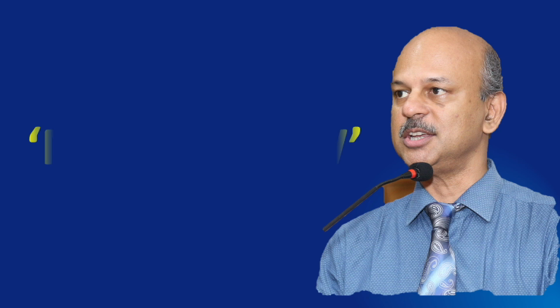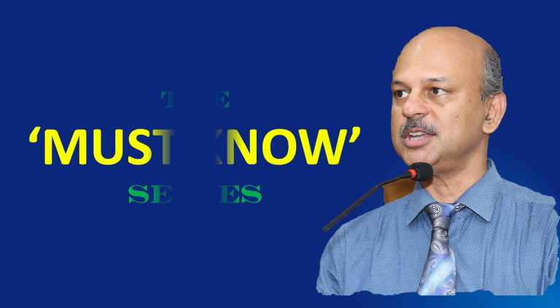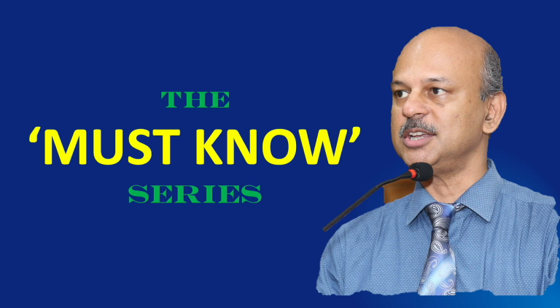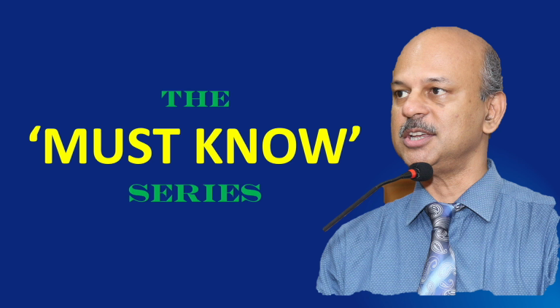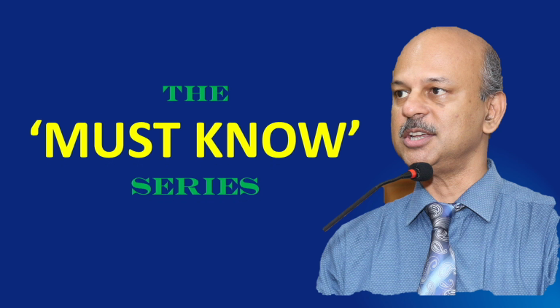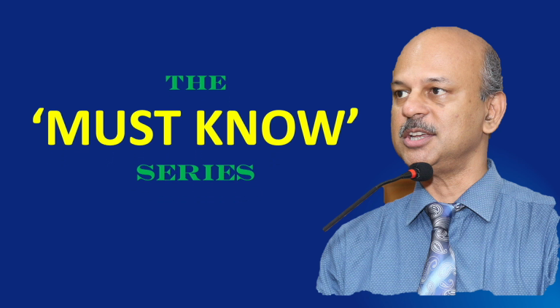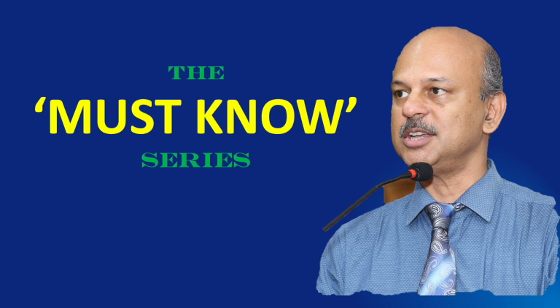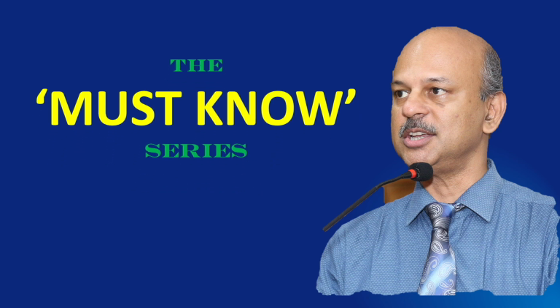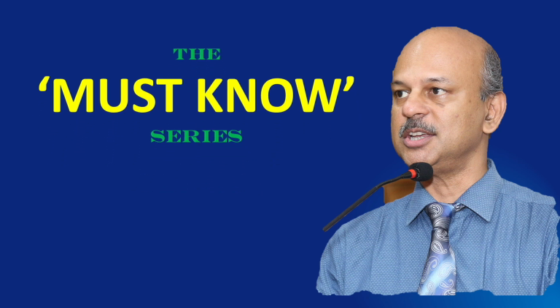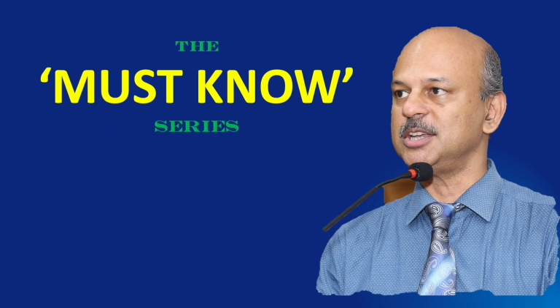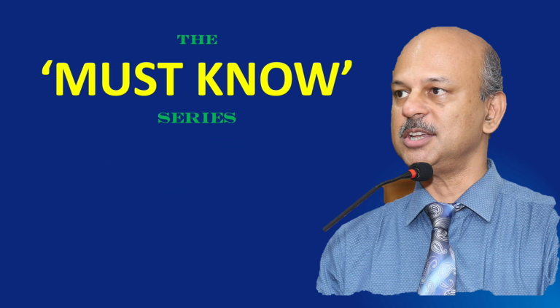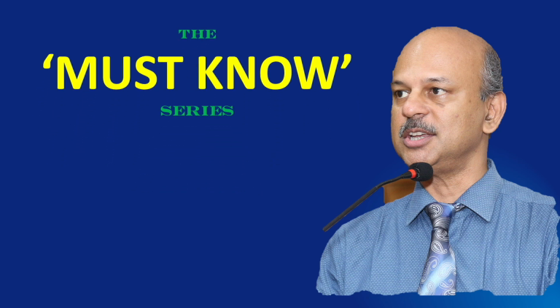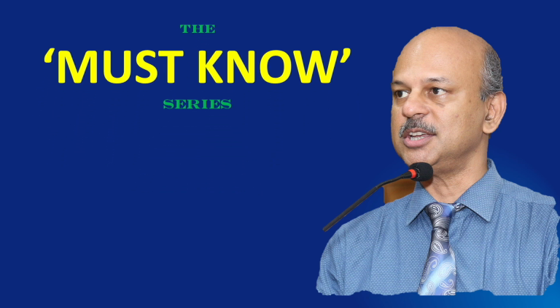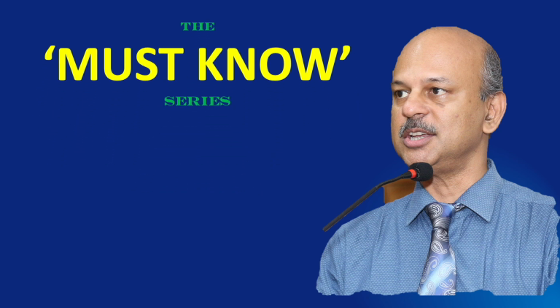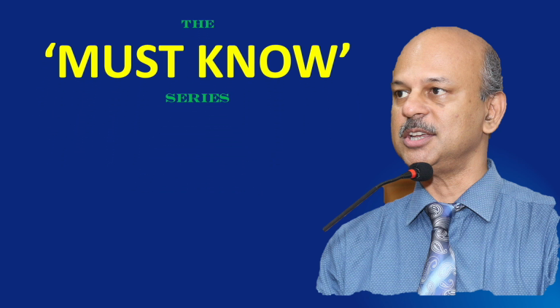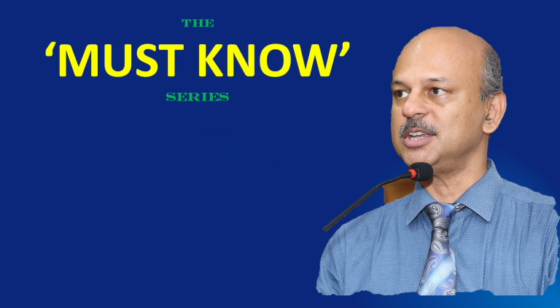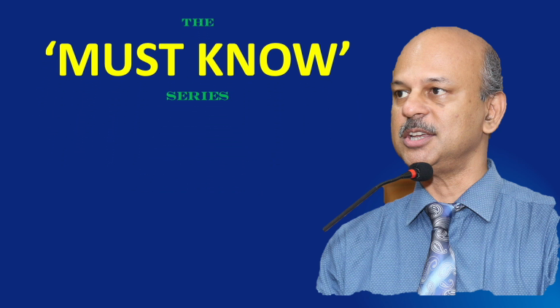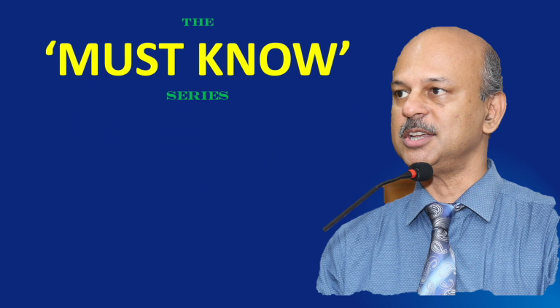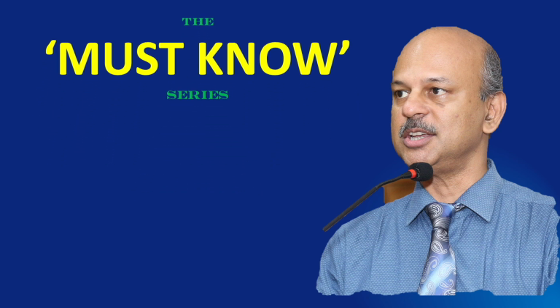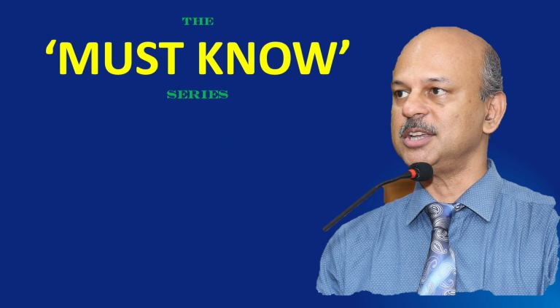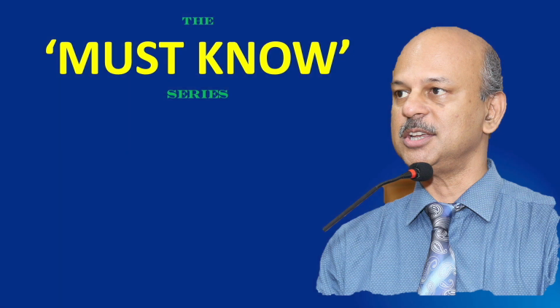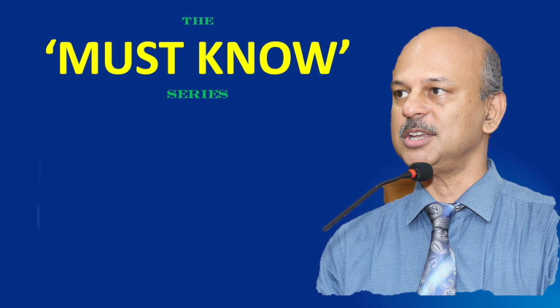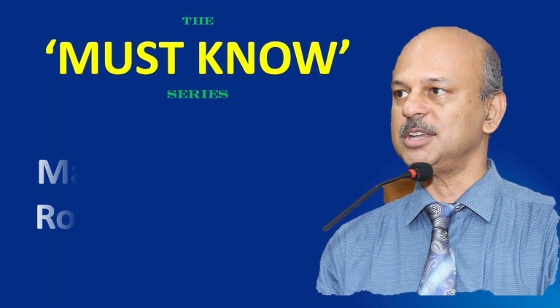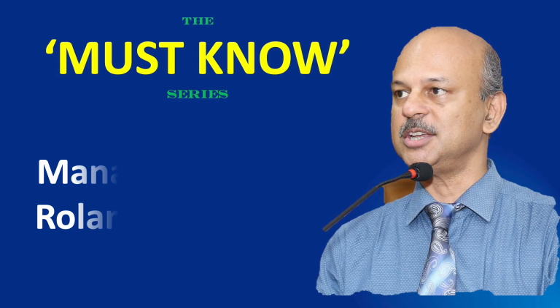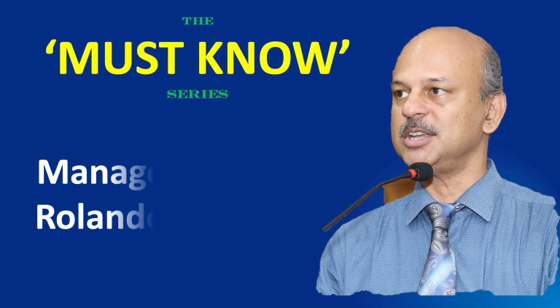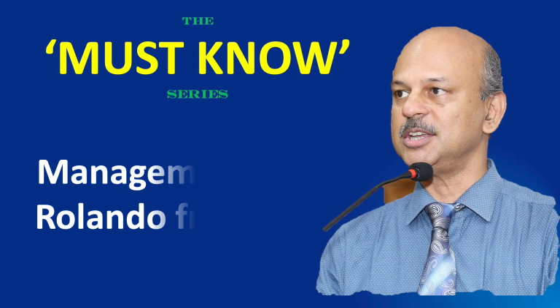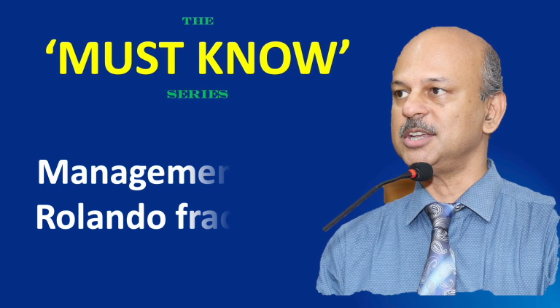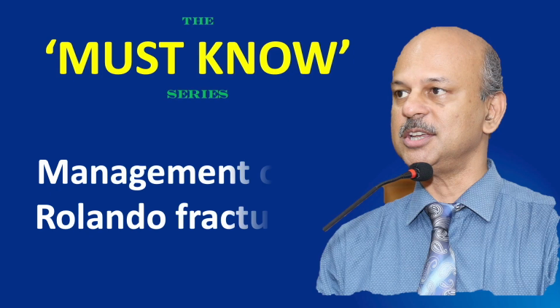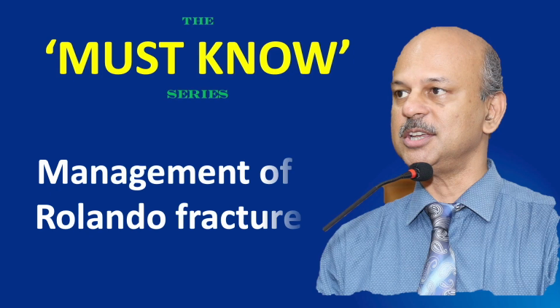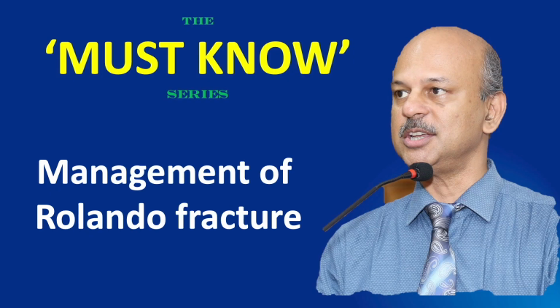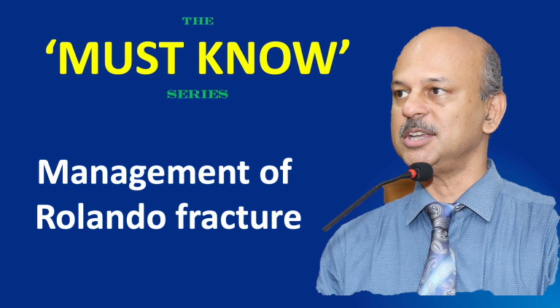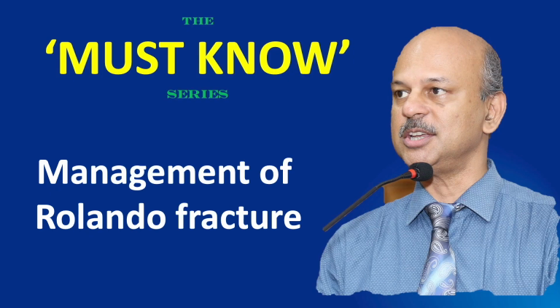Vanakkam. The must know series, simplifying learning — management of Rolando fracture.